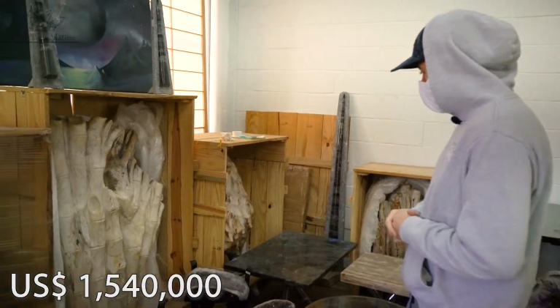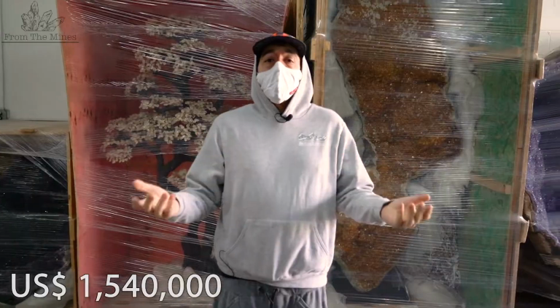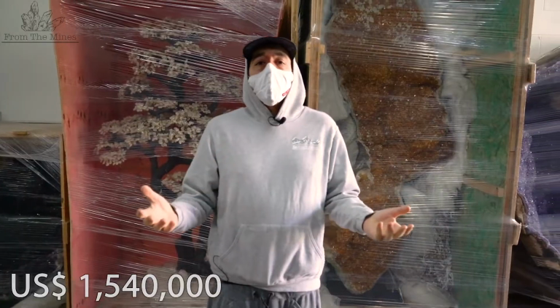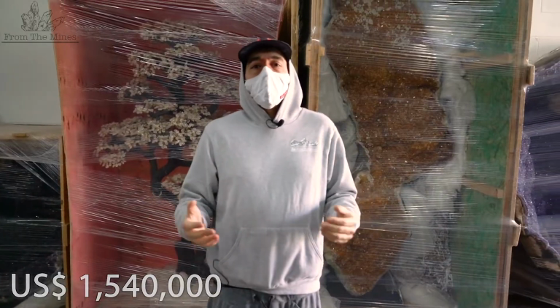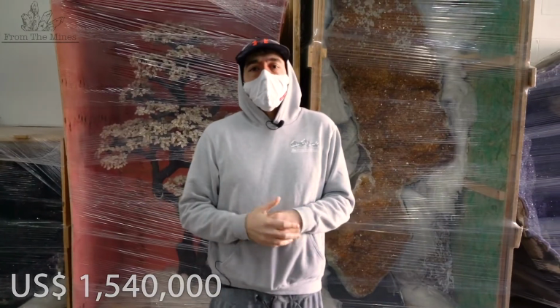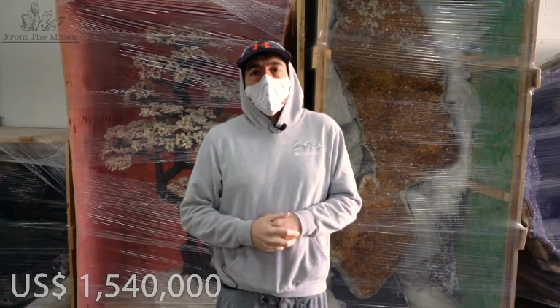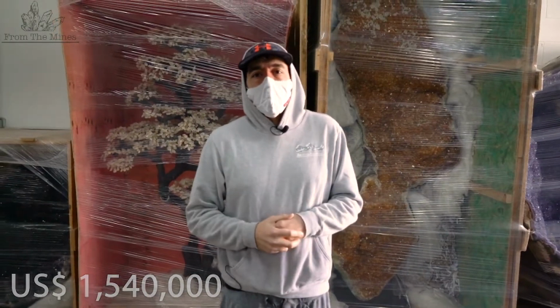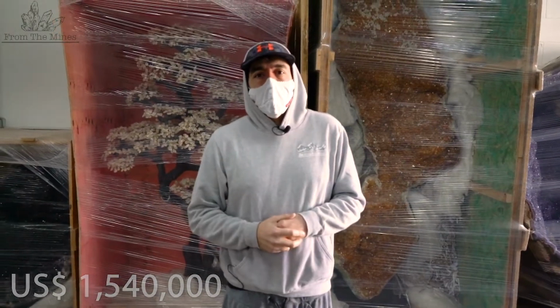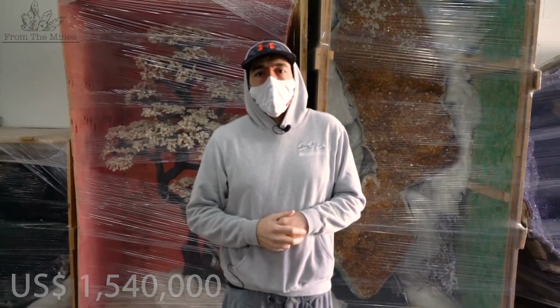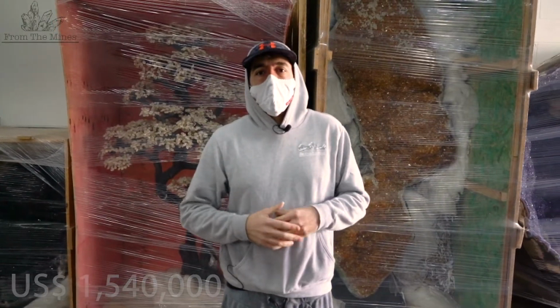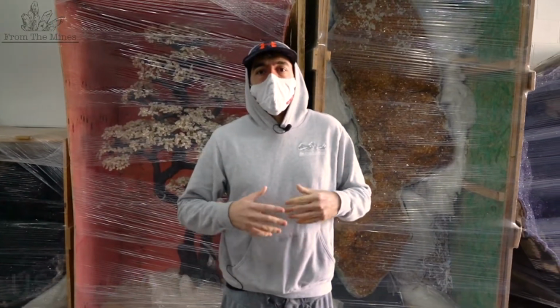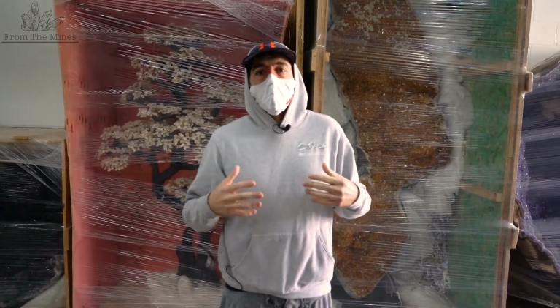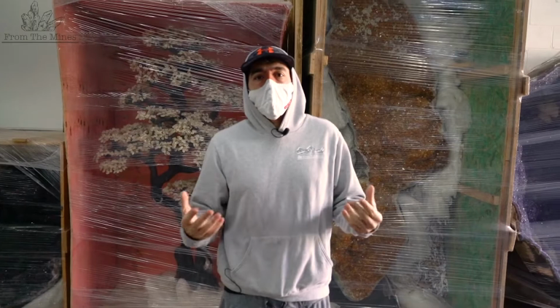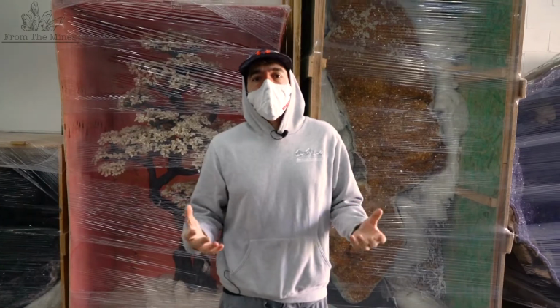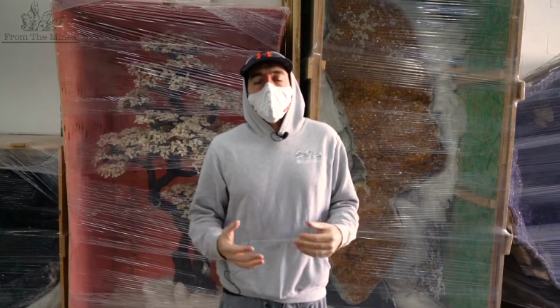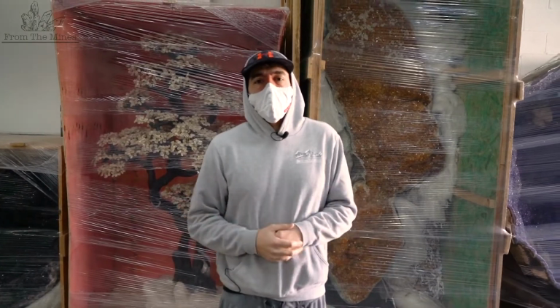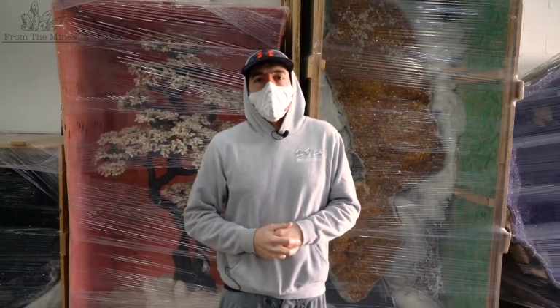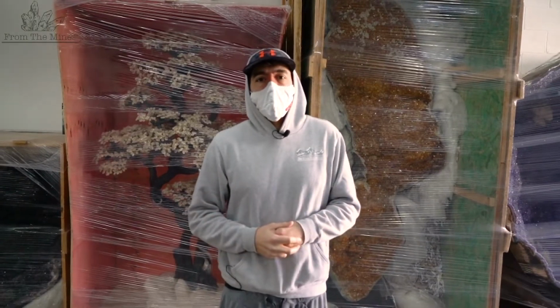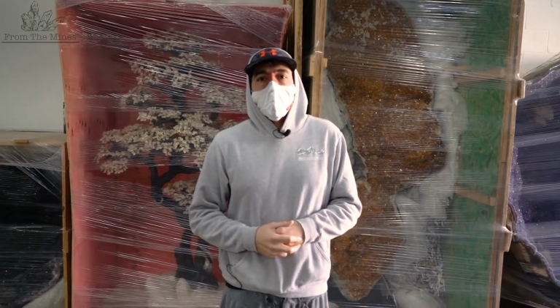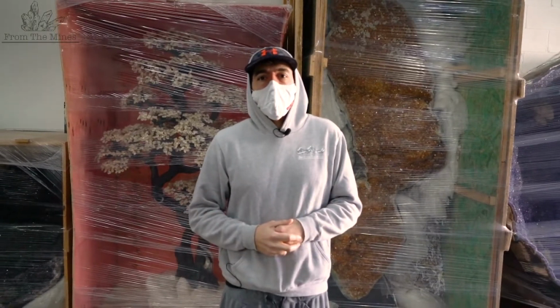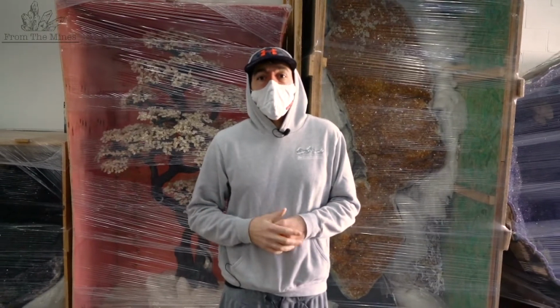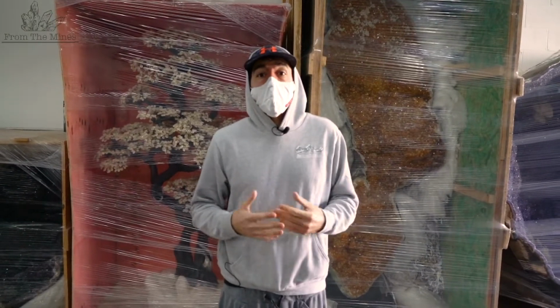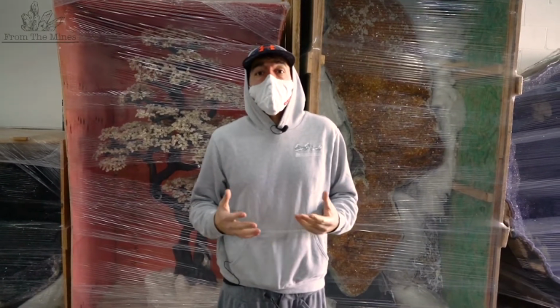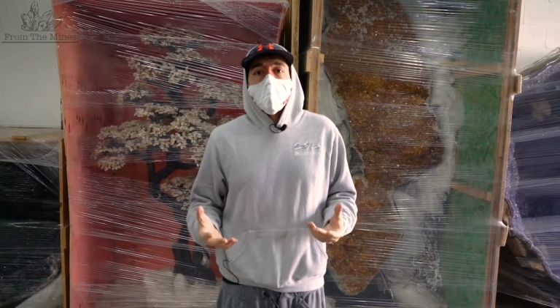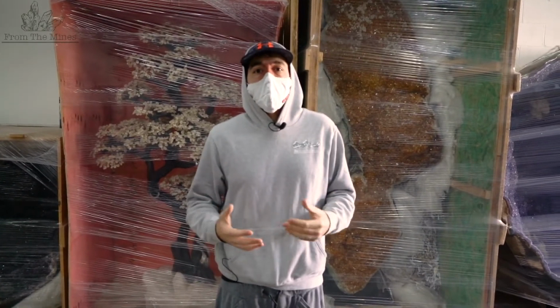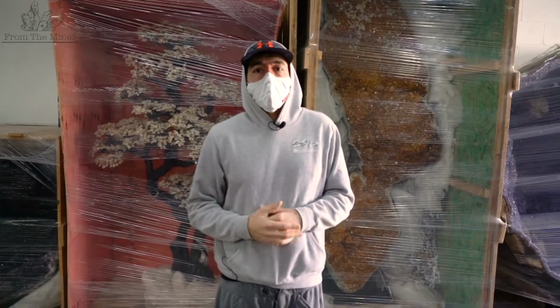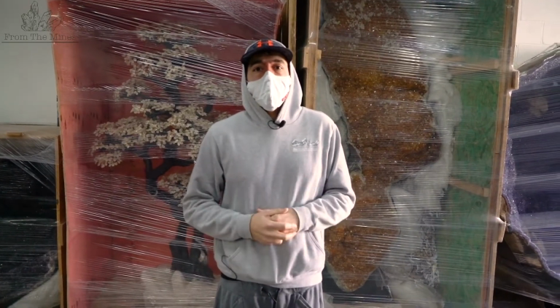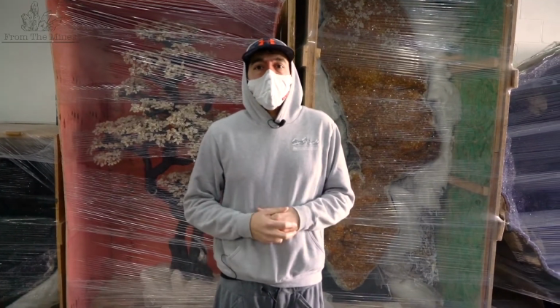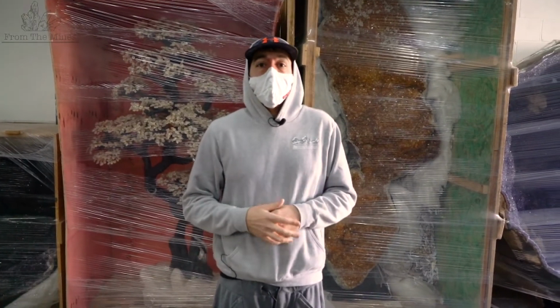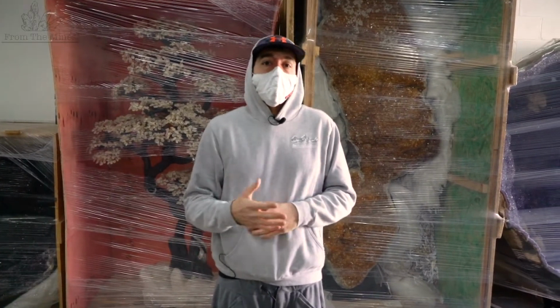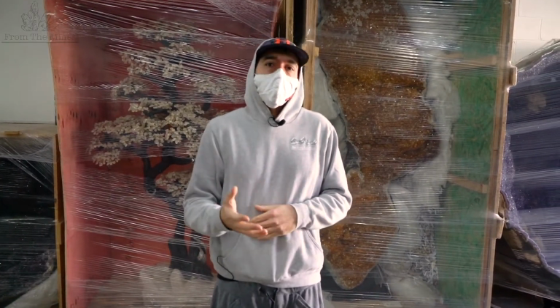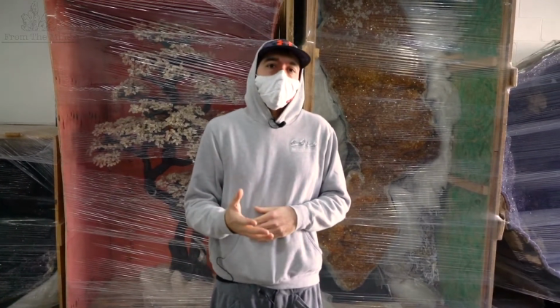Thank you everybody for tuning in. I hope you enjoyed watching me go through my big piece collection, and I'll see you soon.